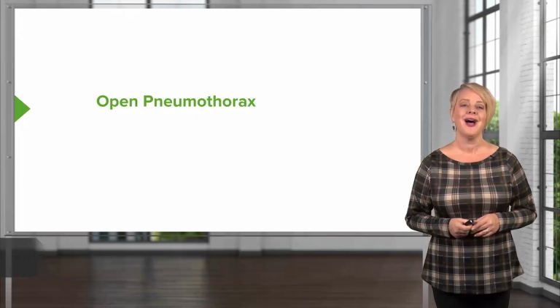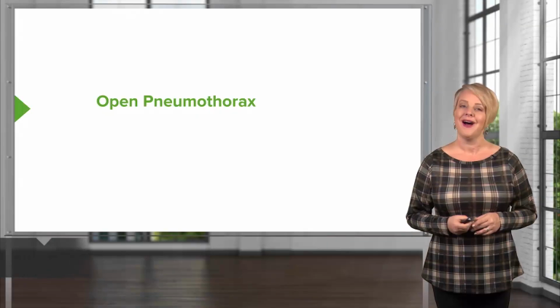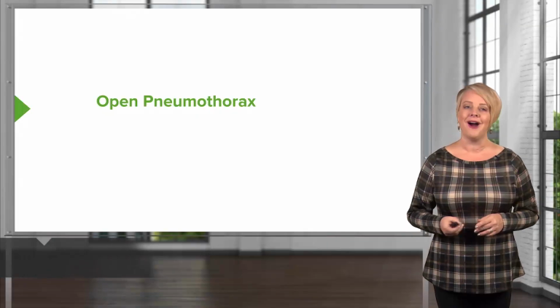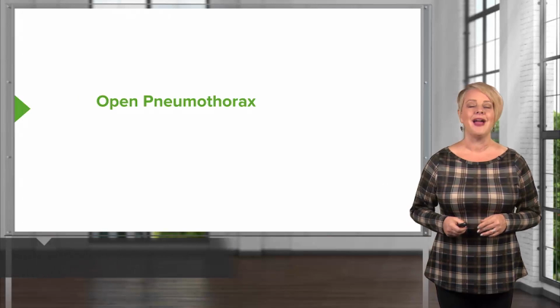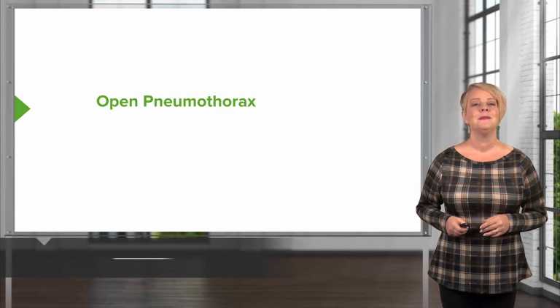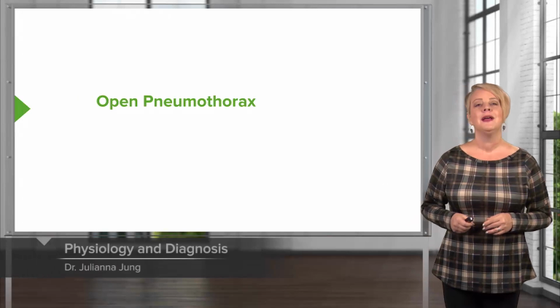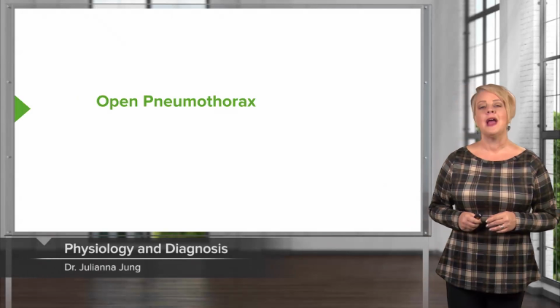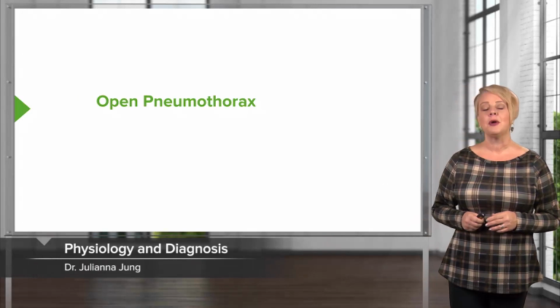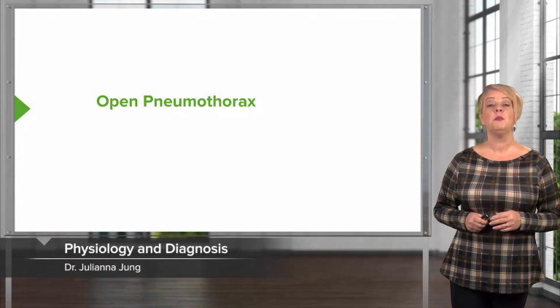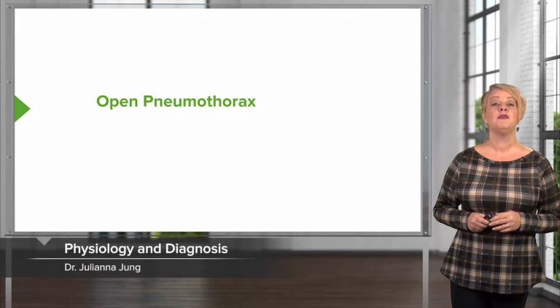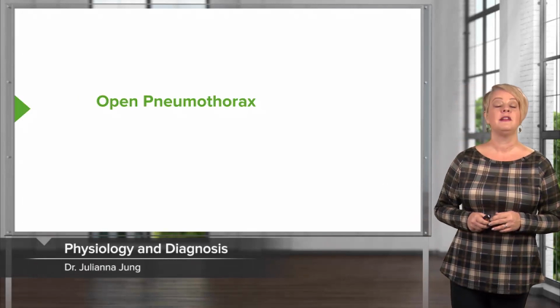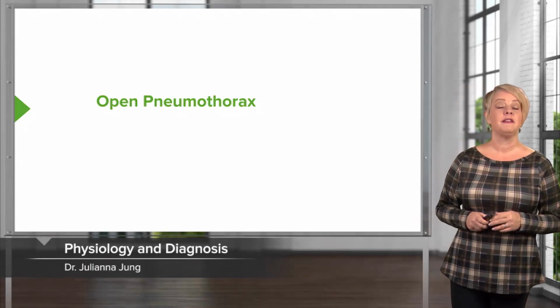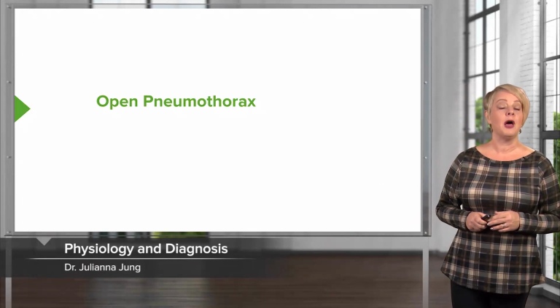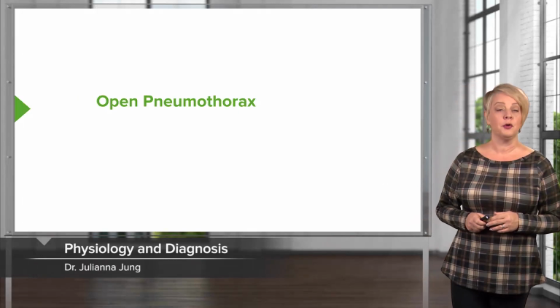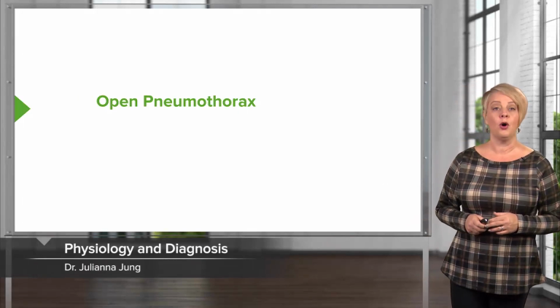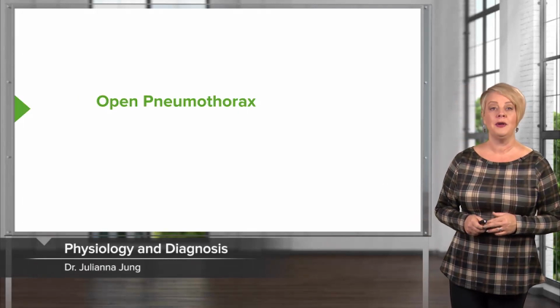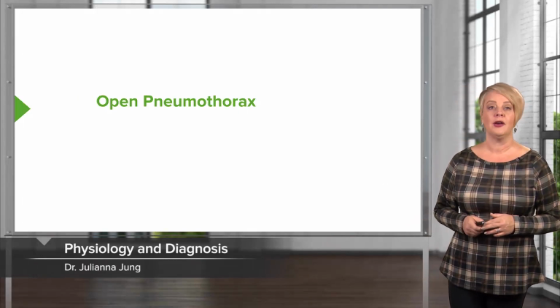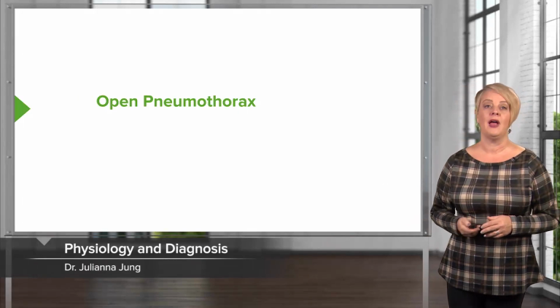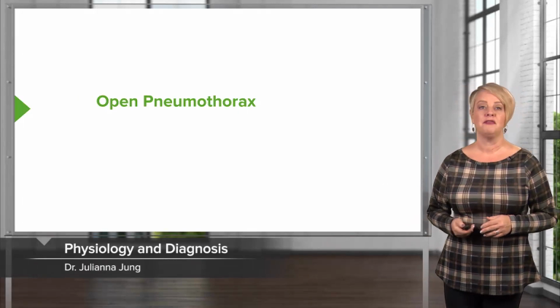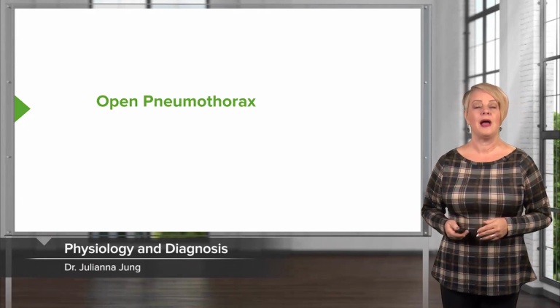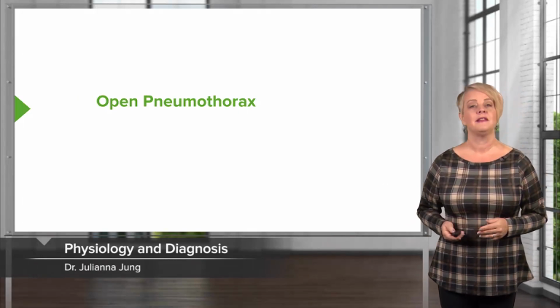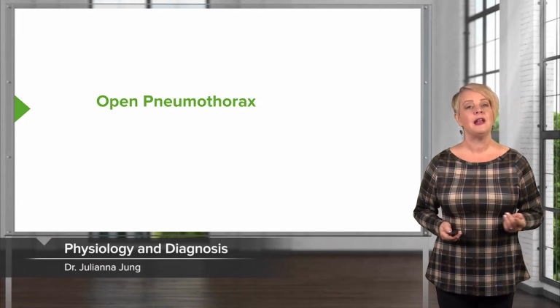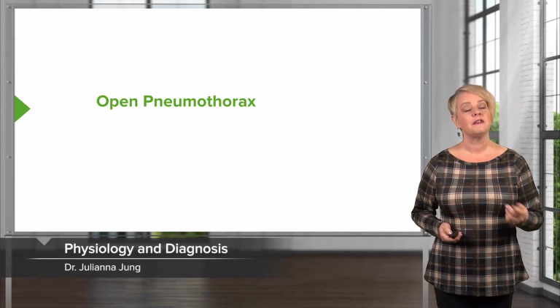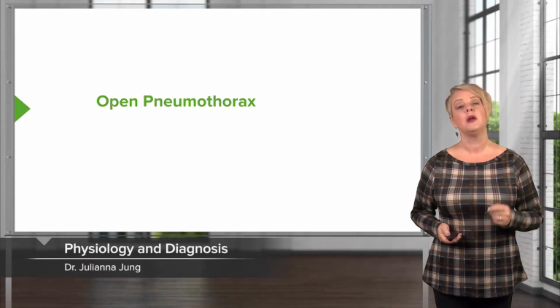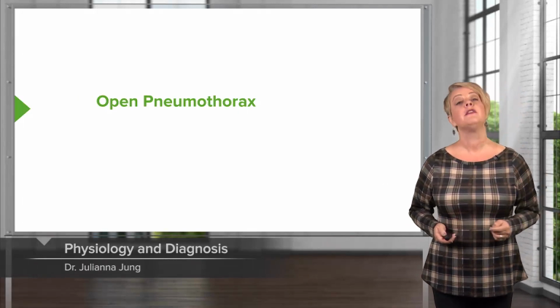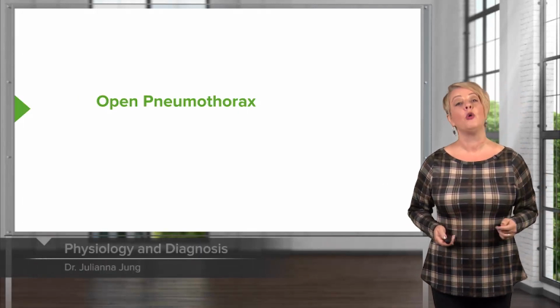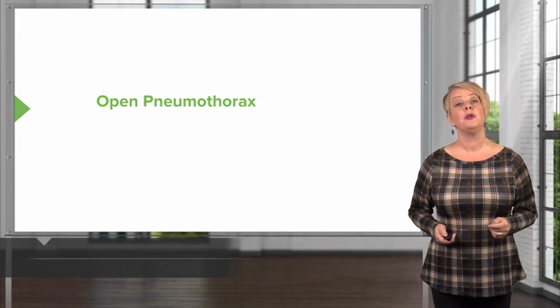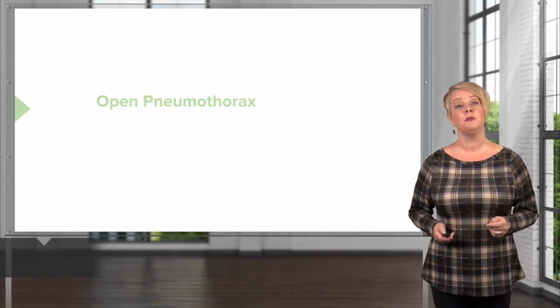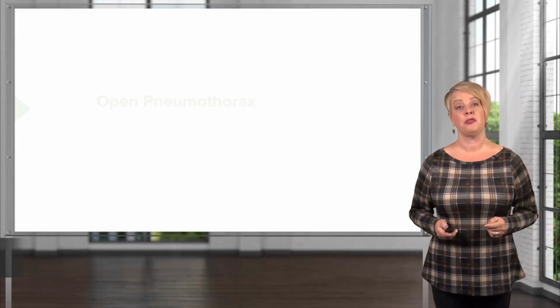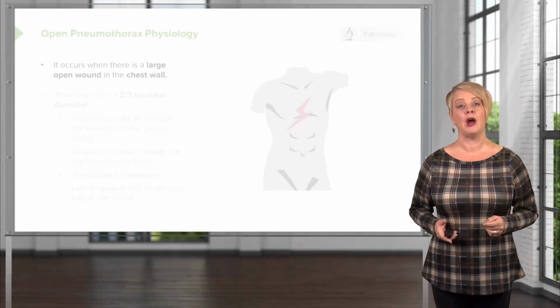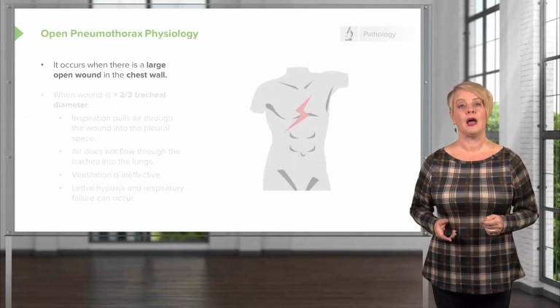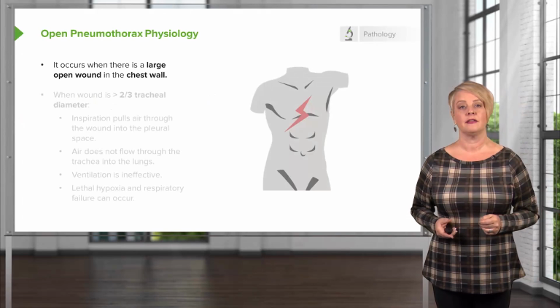All right, now we're going to move on to some other pulmonary life threats. The next one is open pneumothorax.